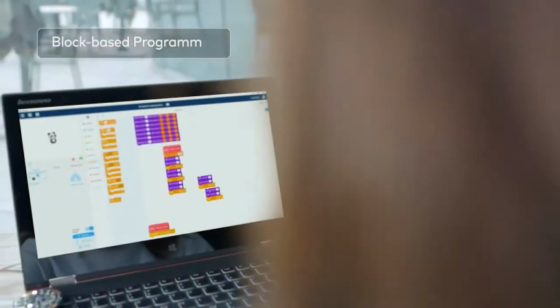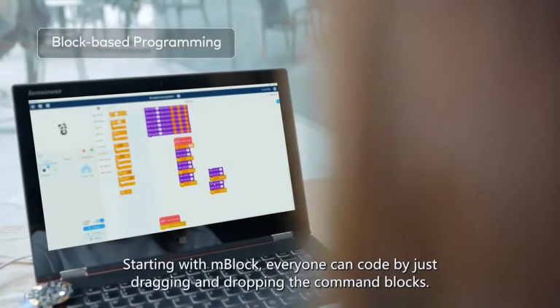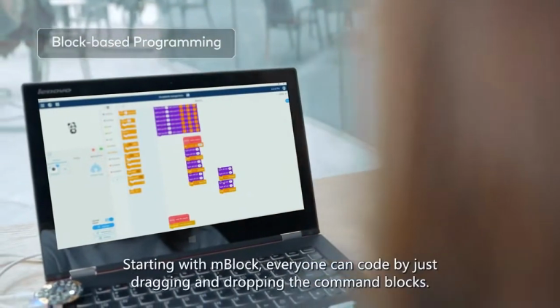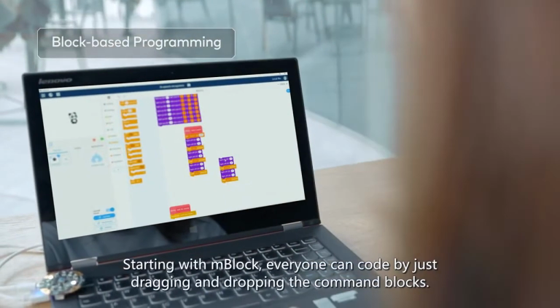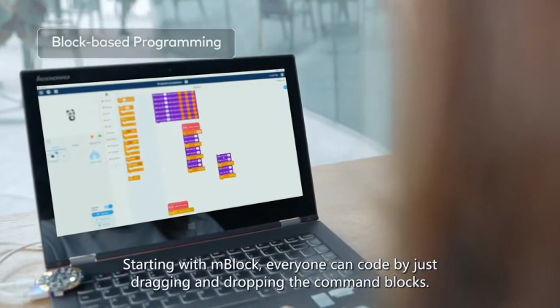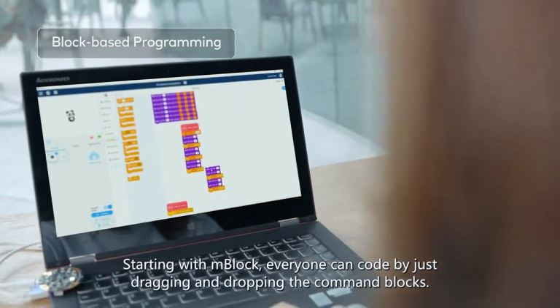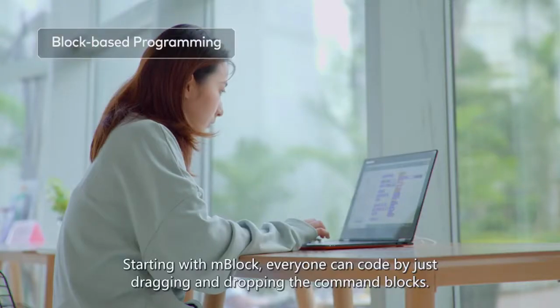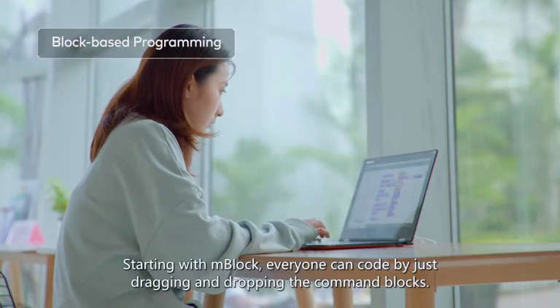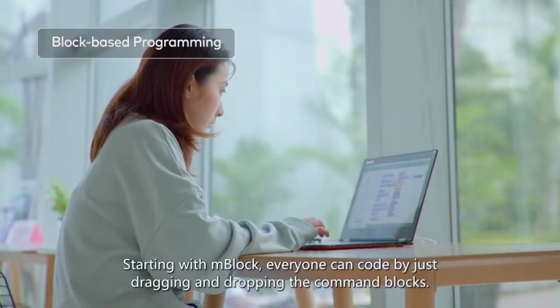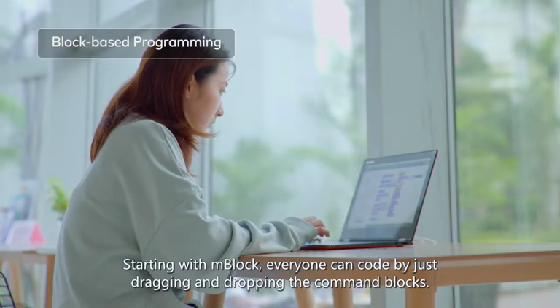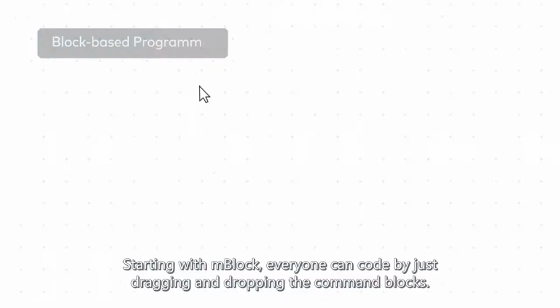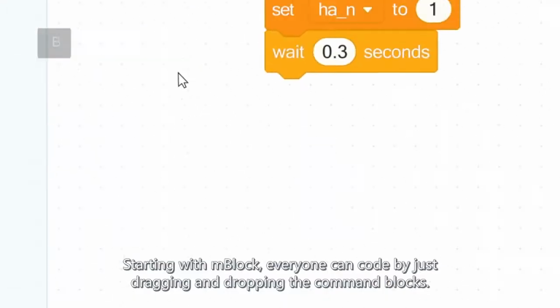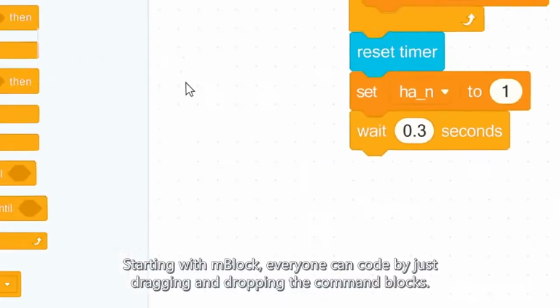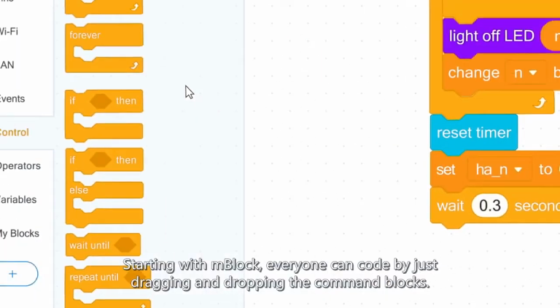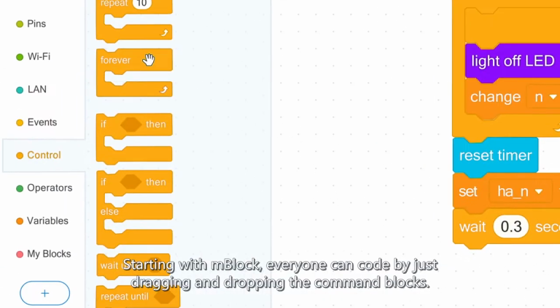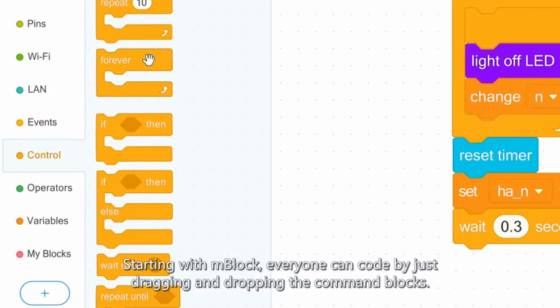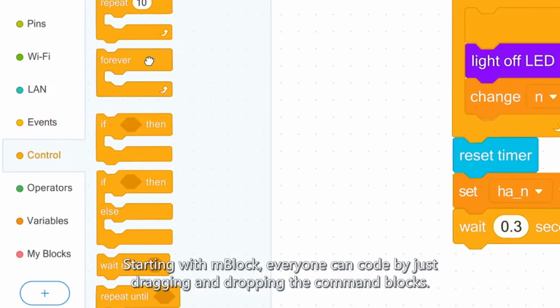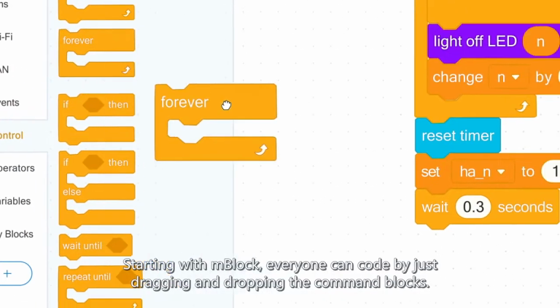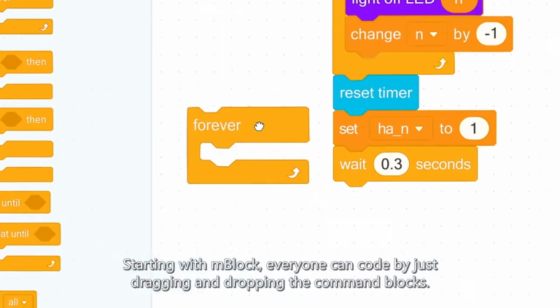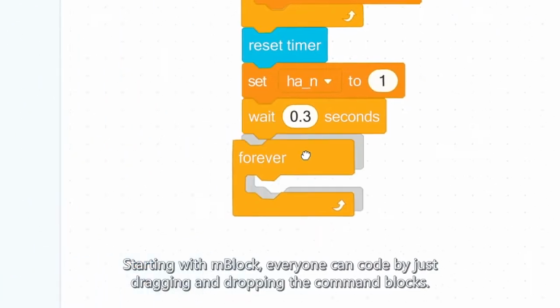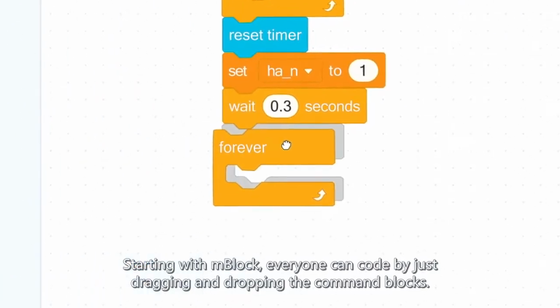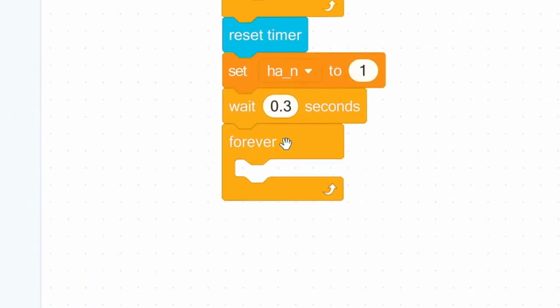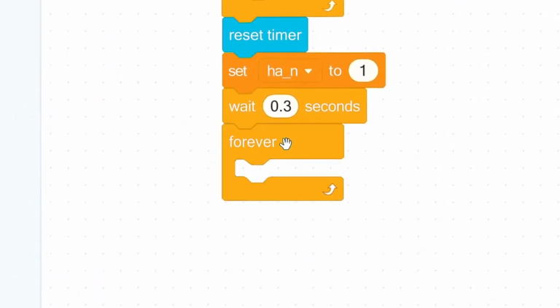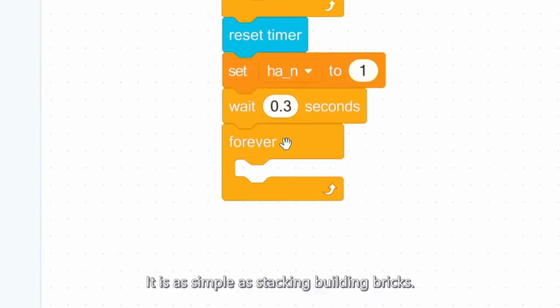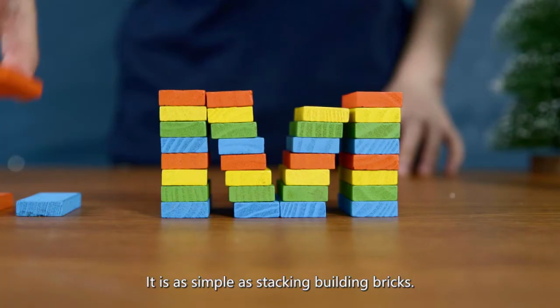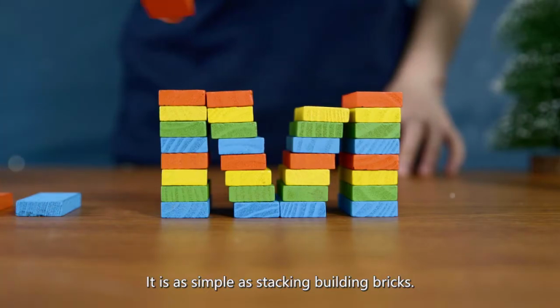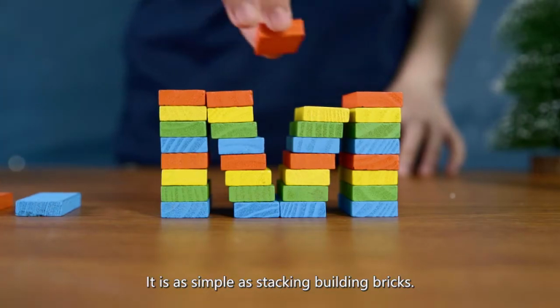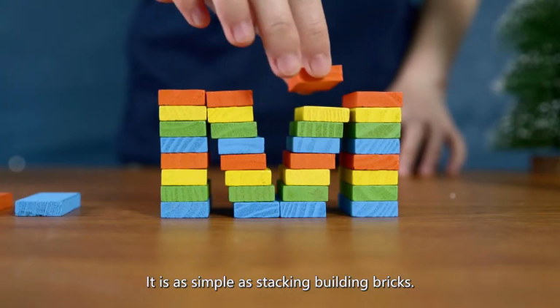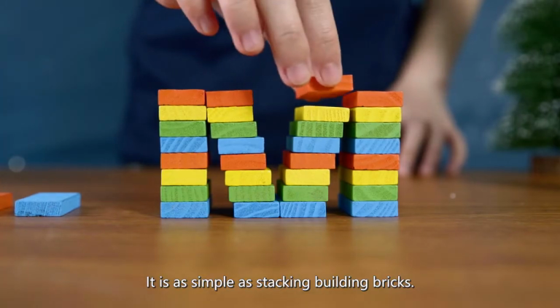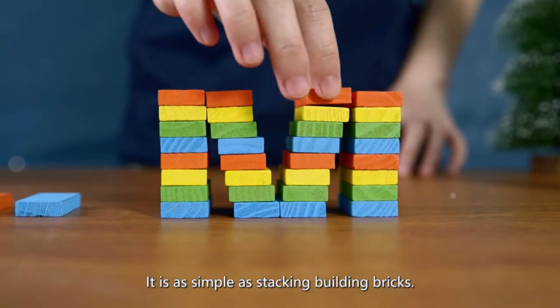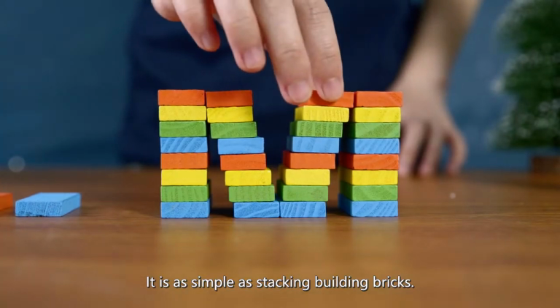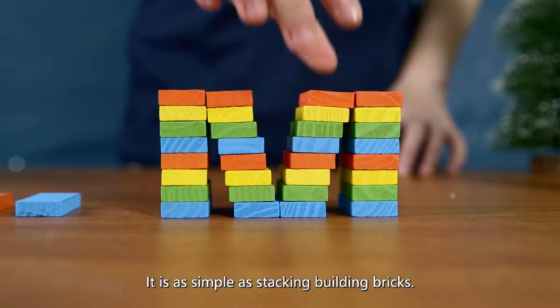Starting with mBlock, everyone can code by just dragging and dropping the command blocks. It's as simple as stacking building bricks.